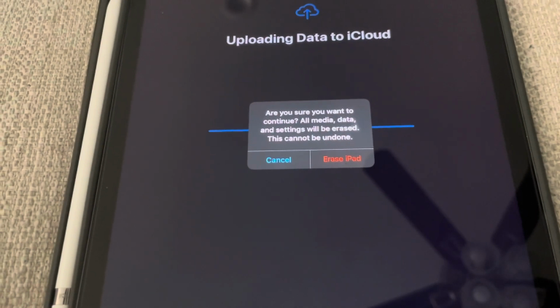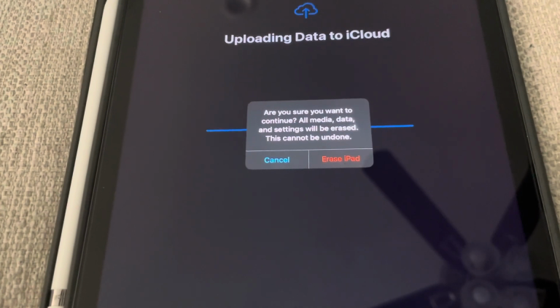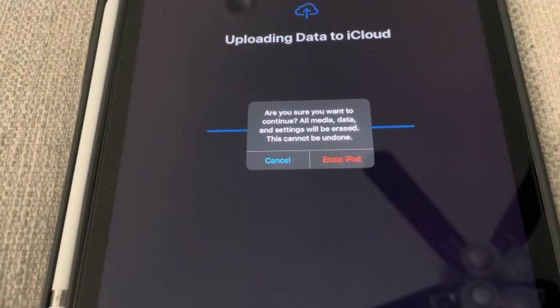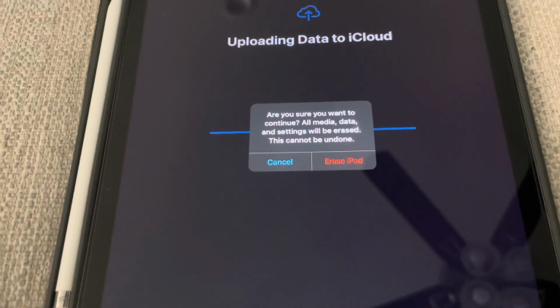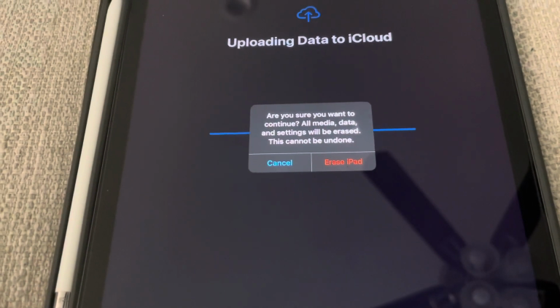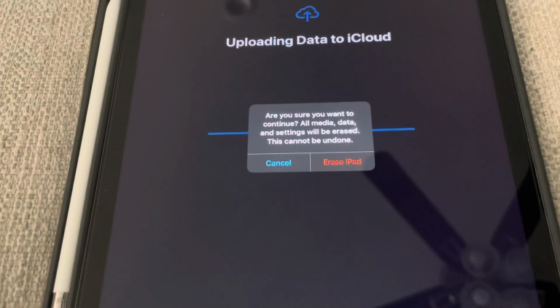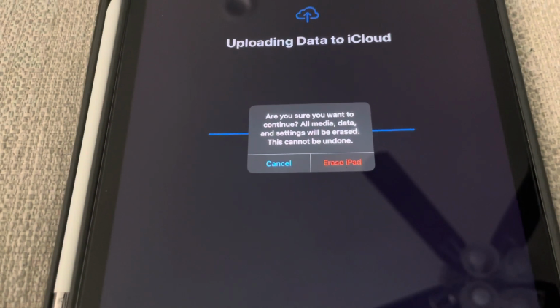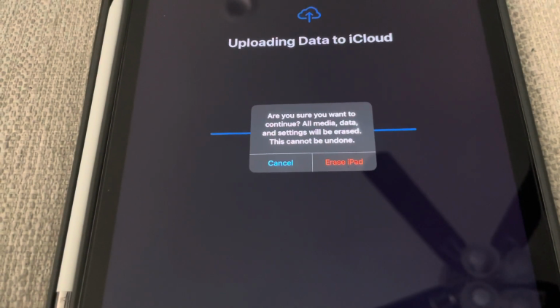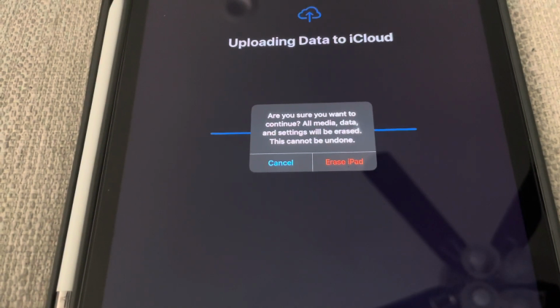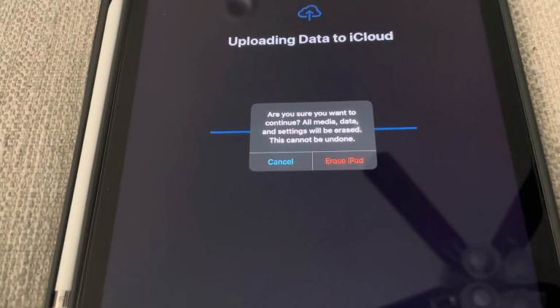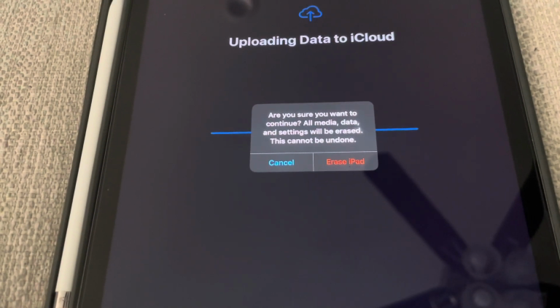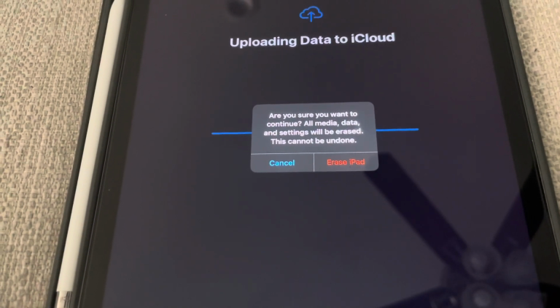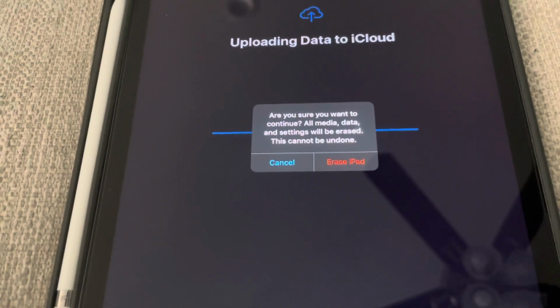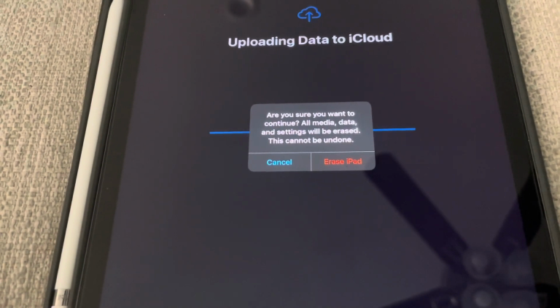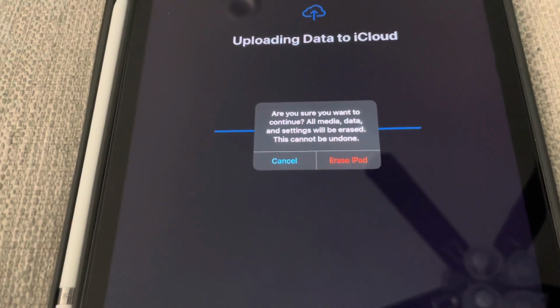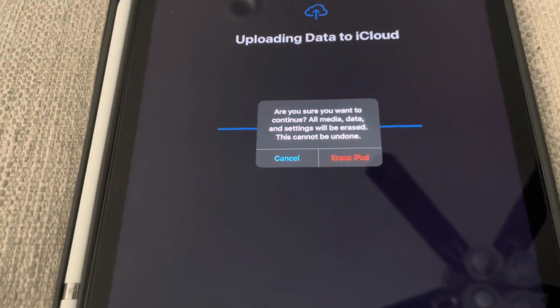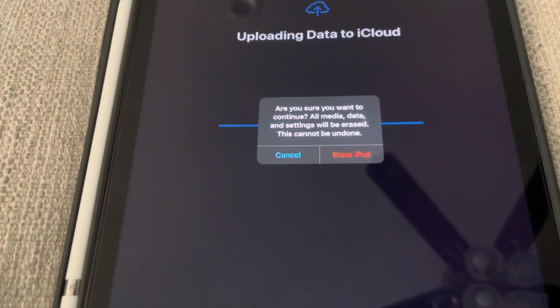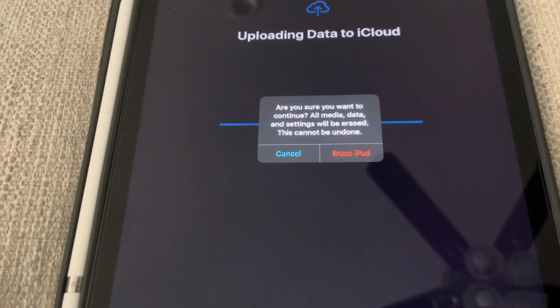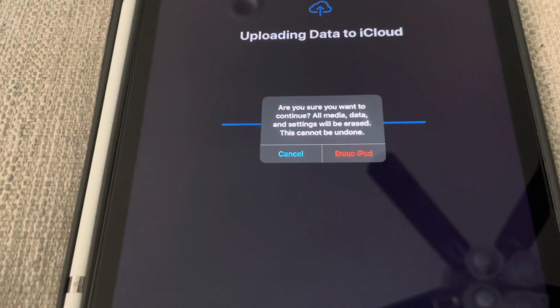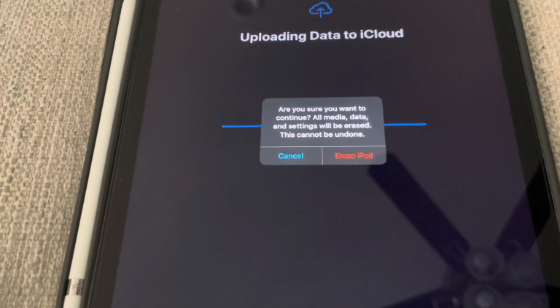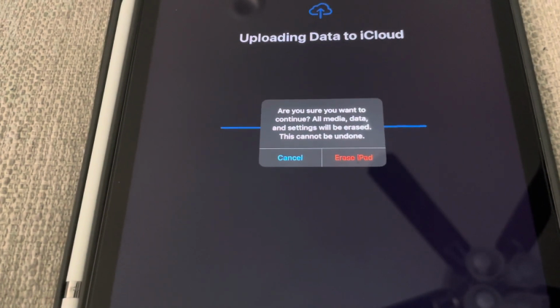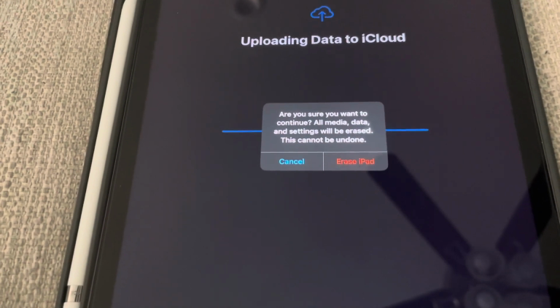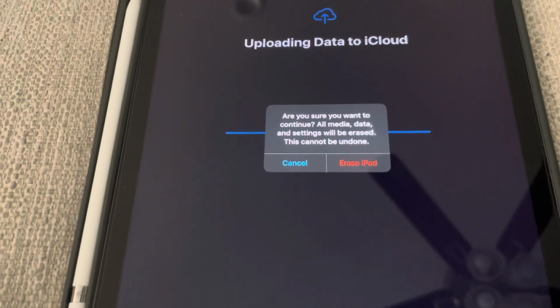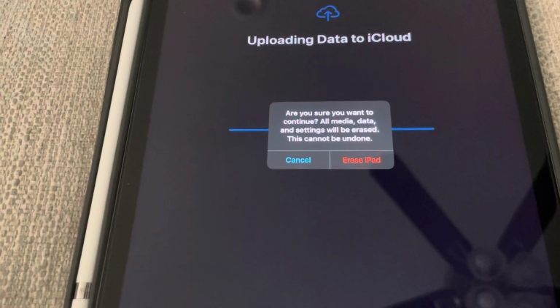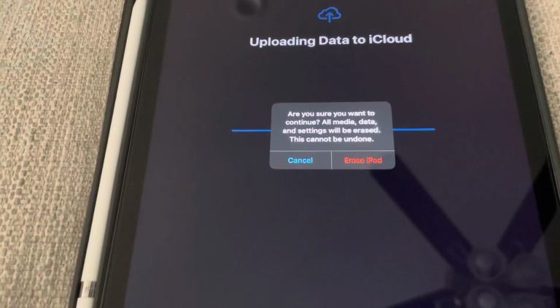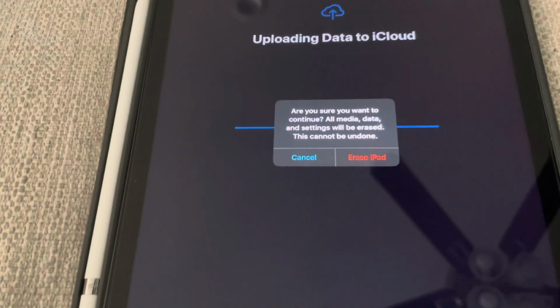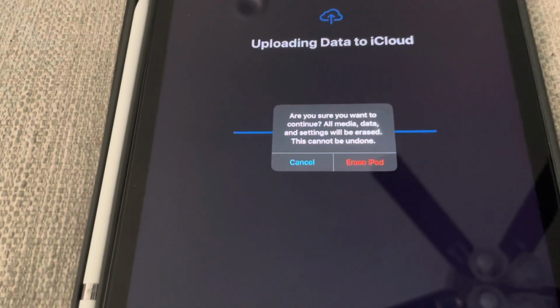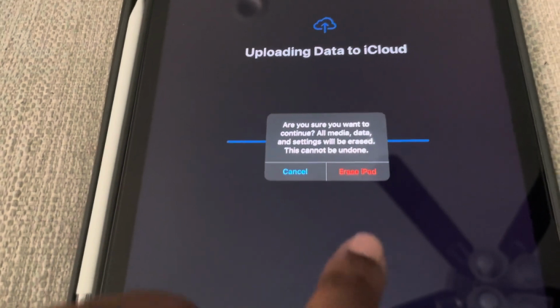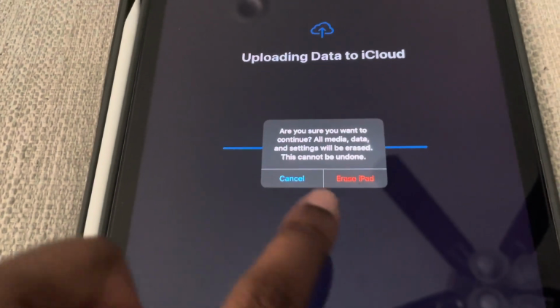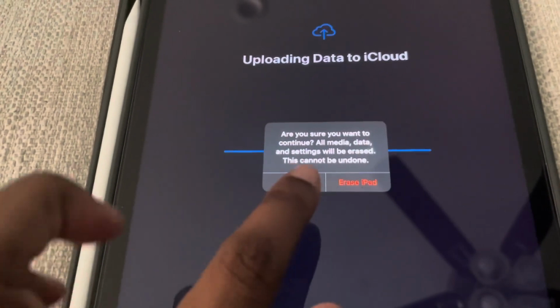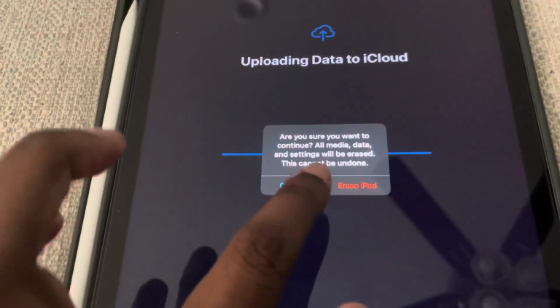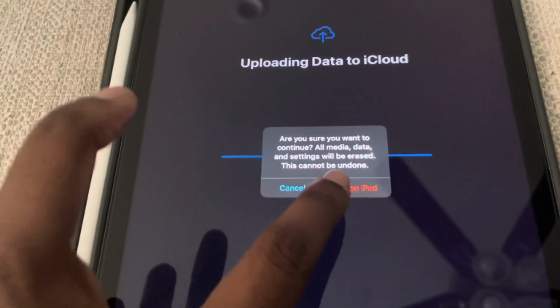All media, data, and settings will be erased — this cannot be undone. Let's go ahead and erase the iPad.